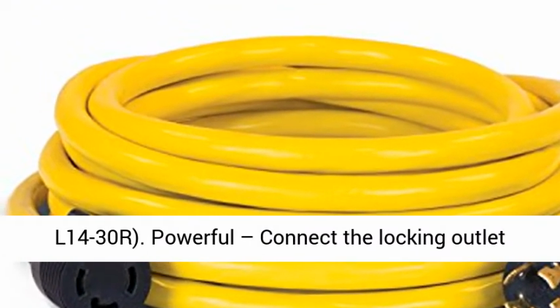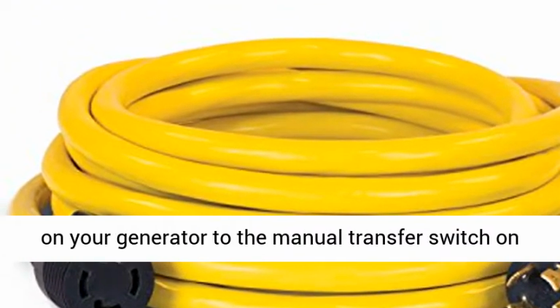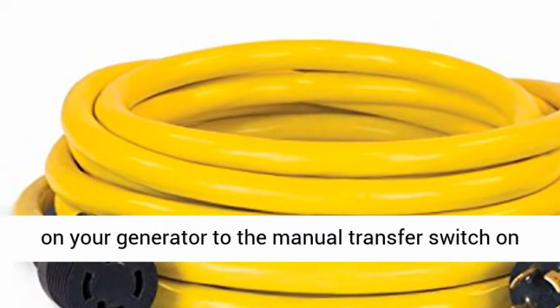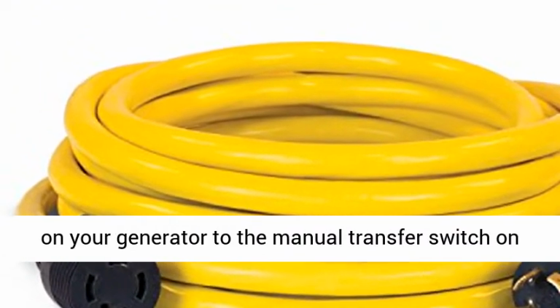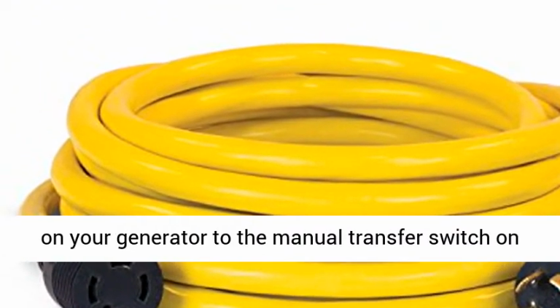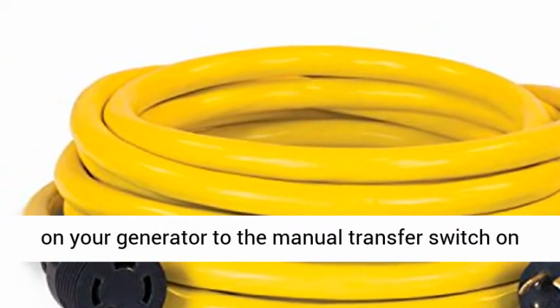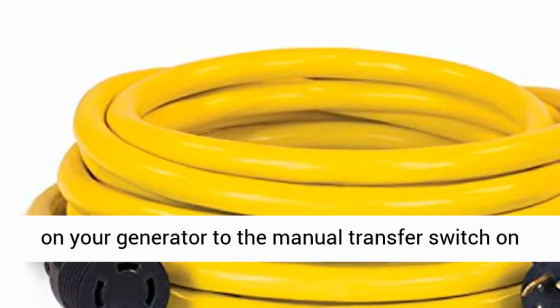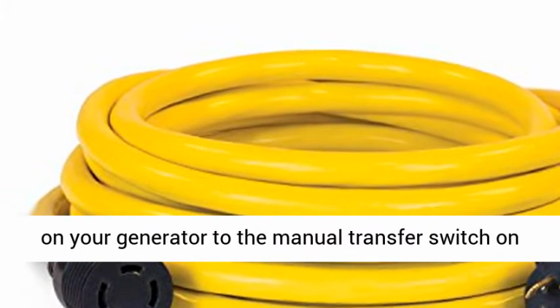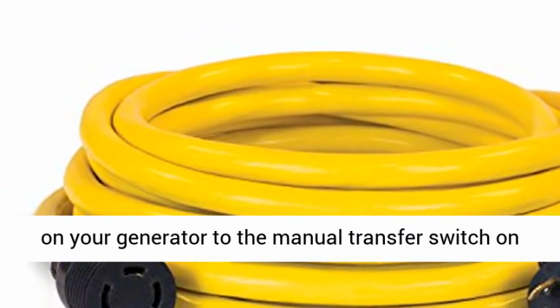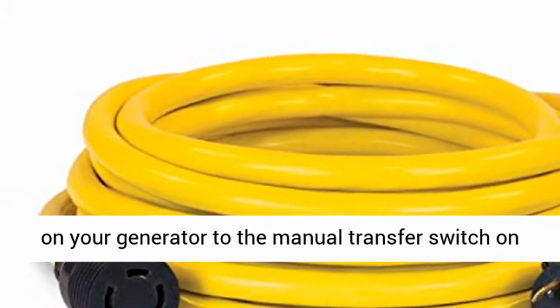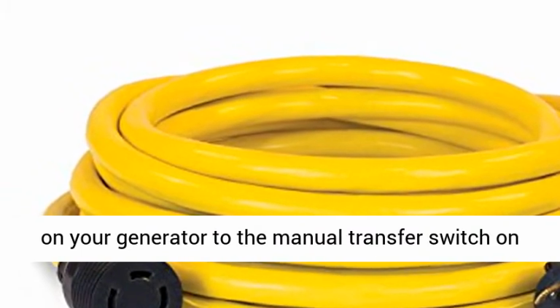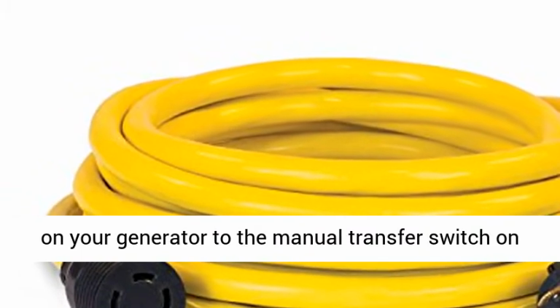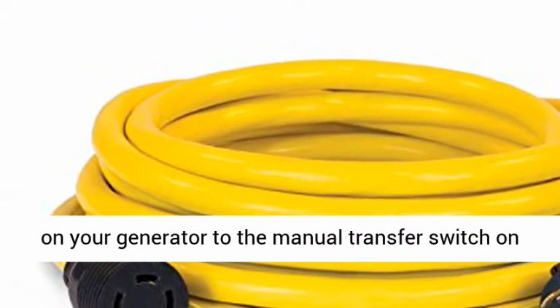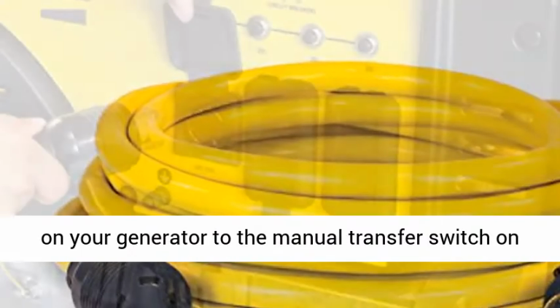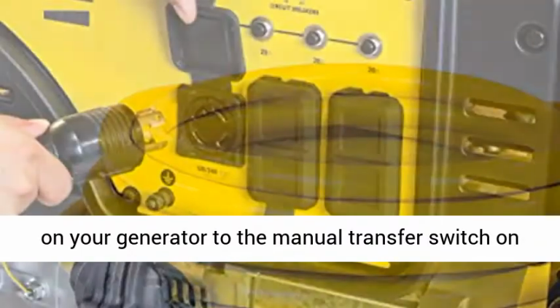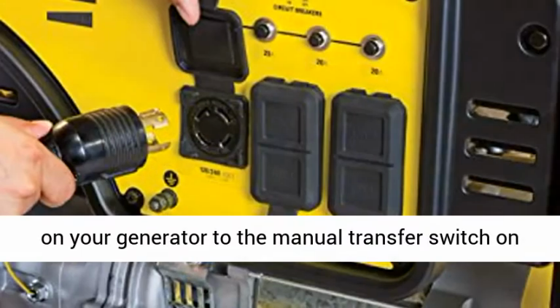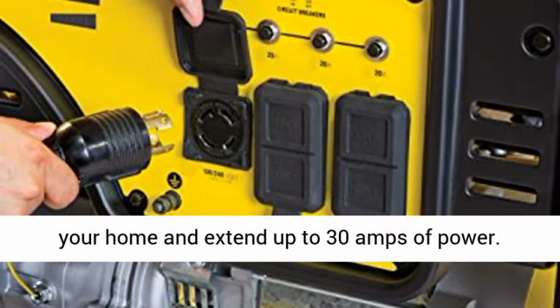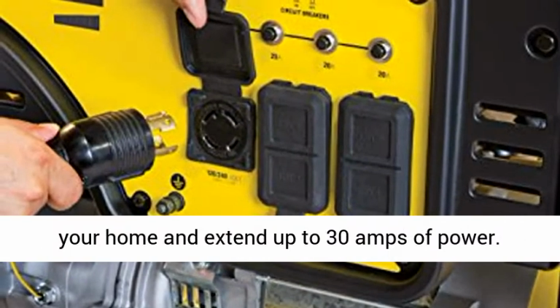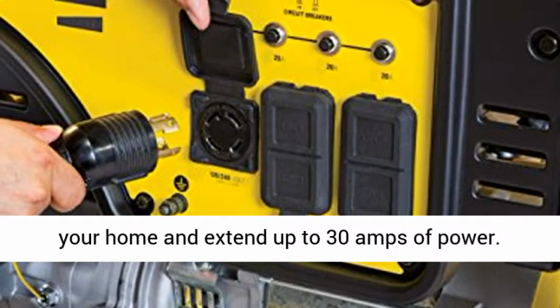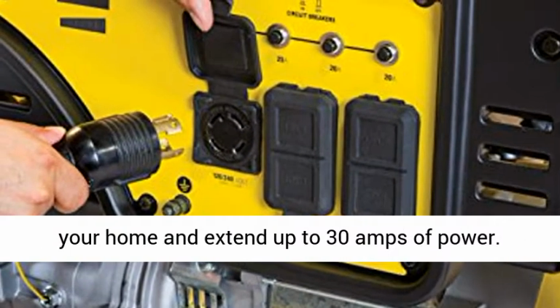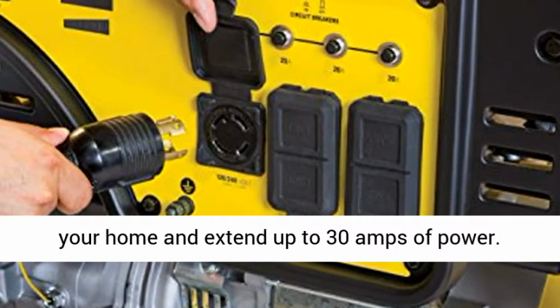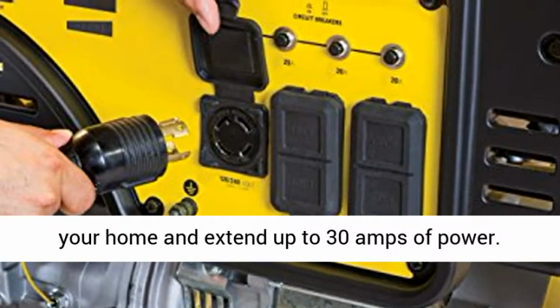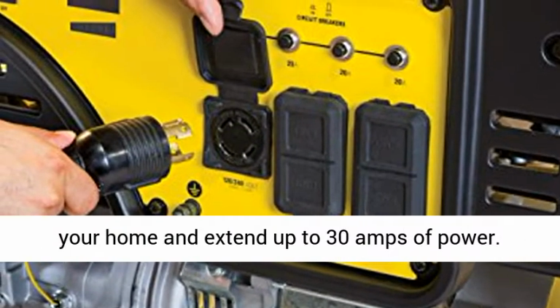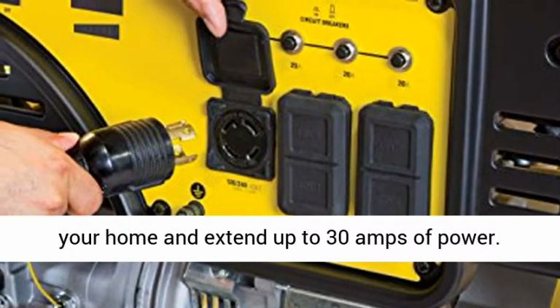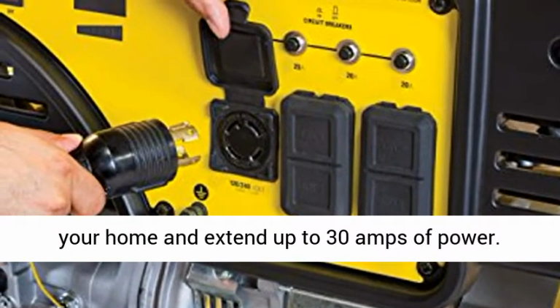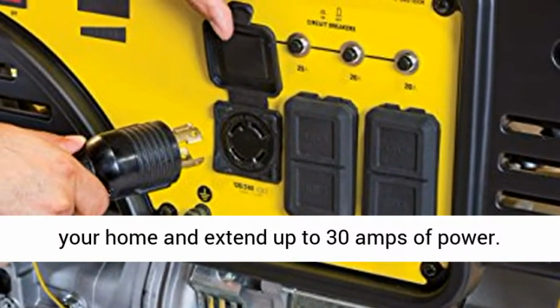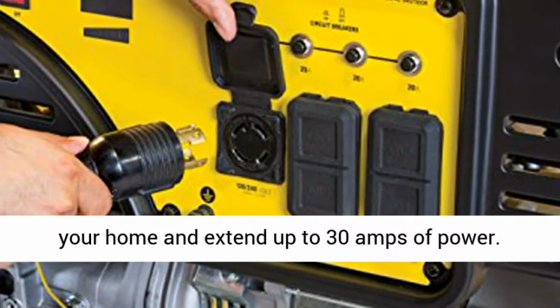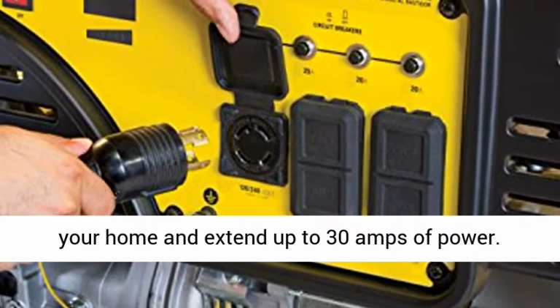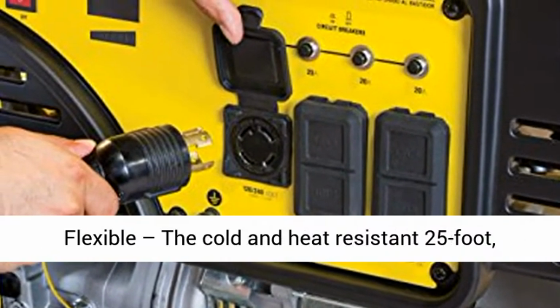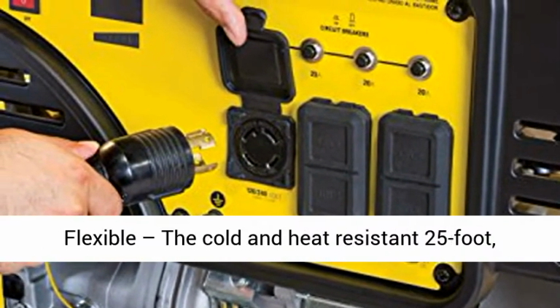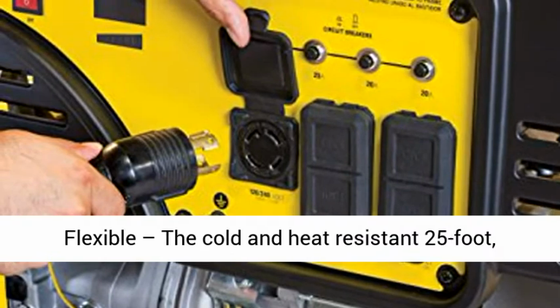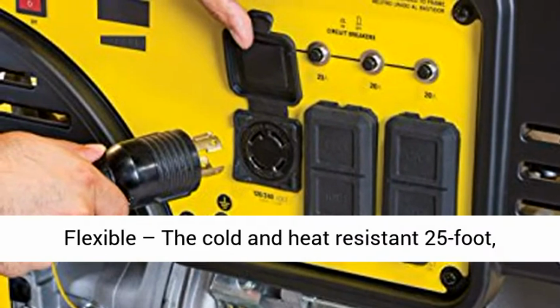Powerful: connect the locking outlet on your generator to the manual transfer switch on your home and extend up to 30 amps of power.